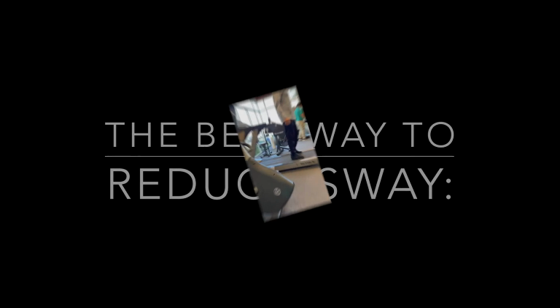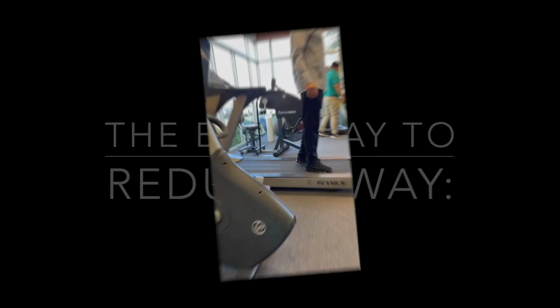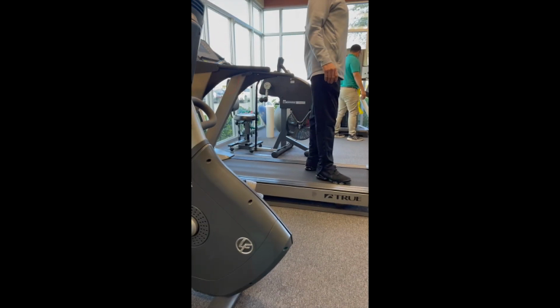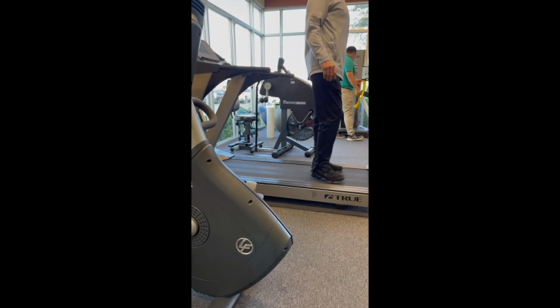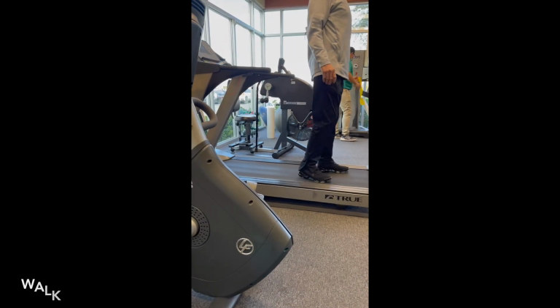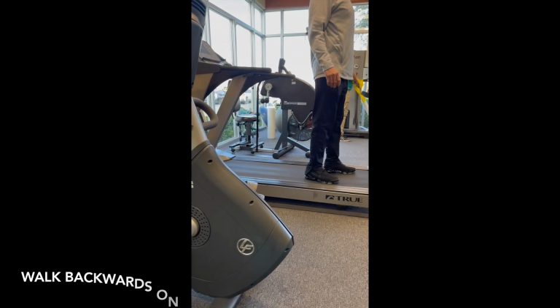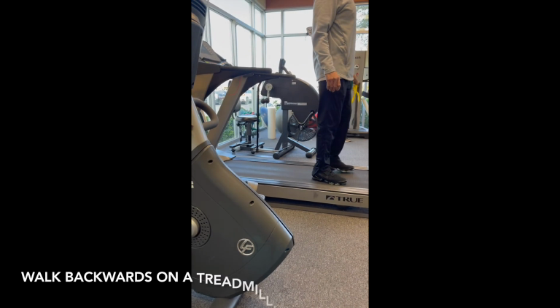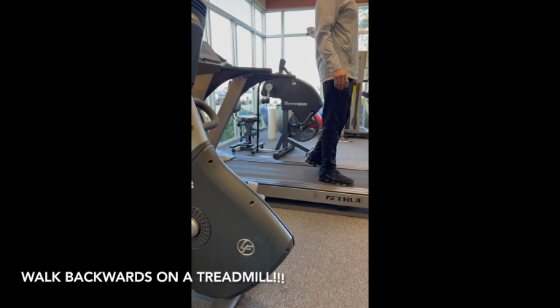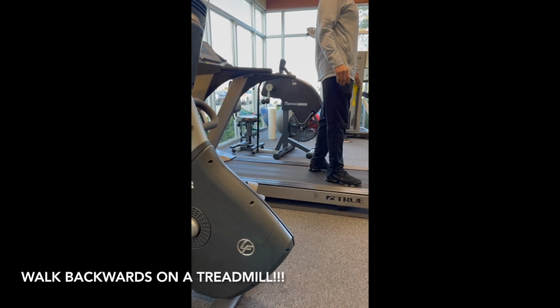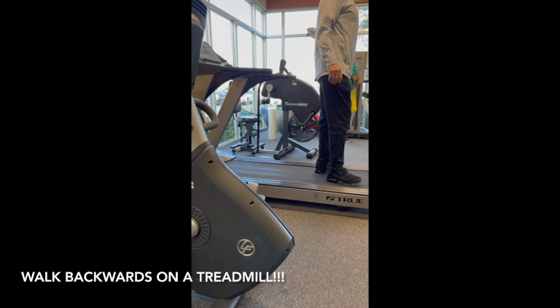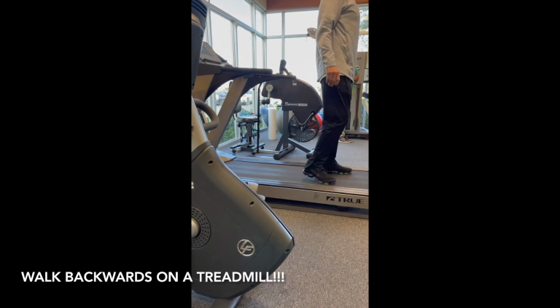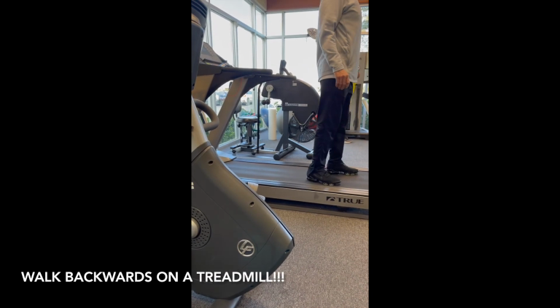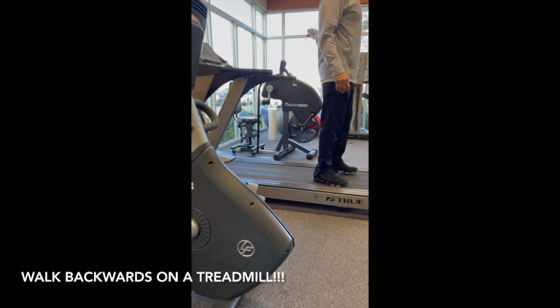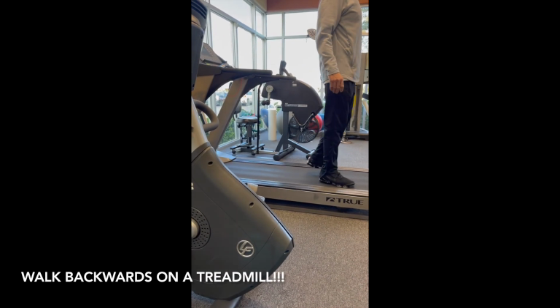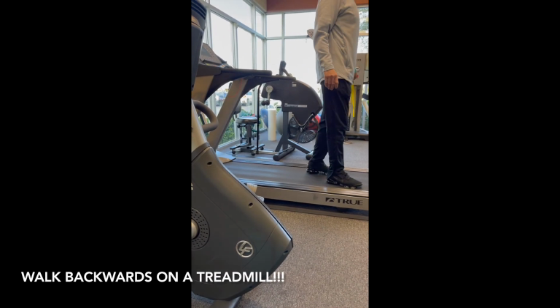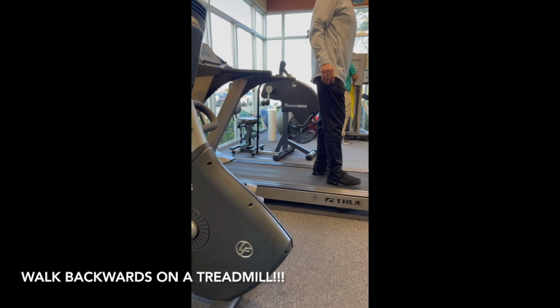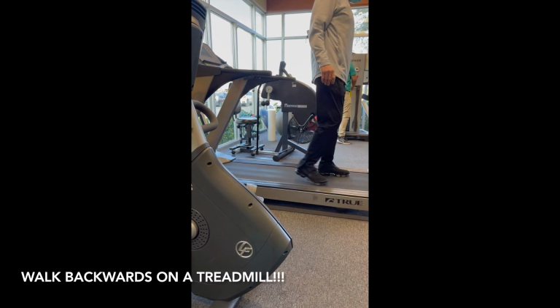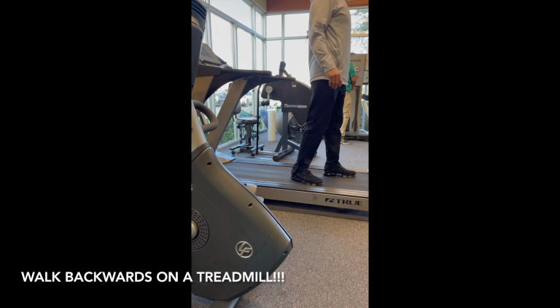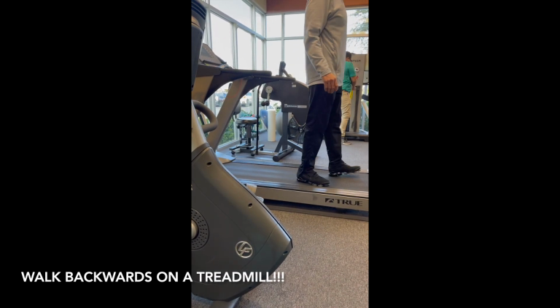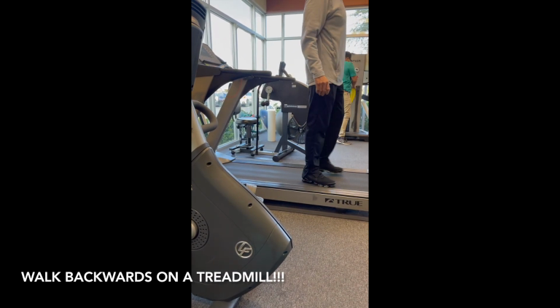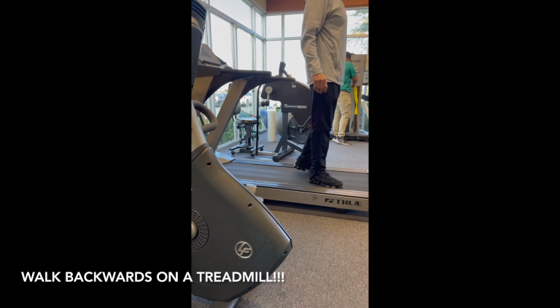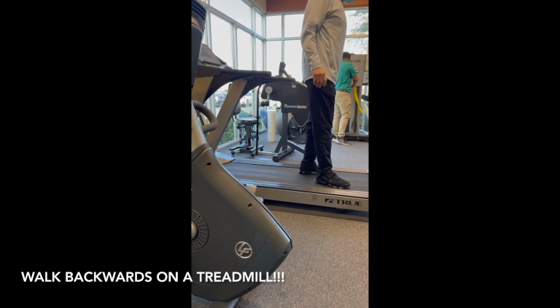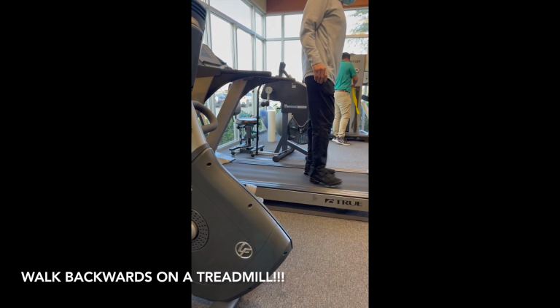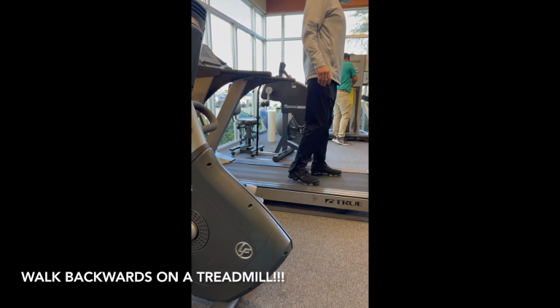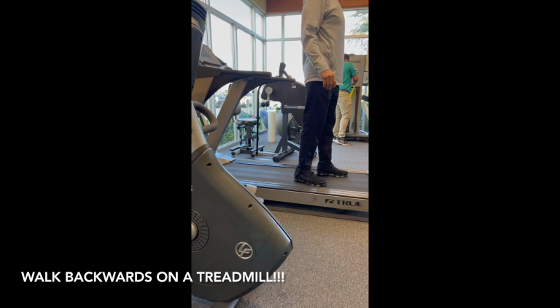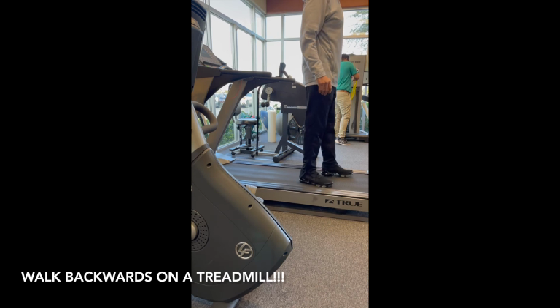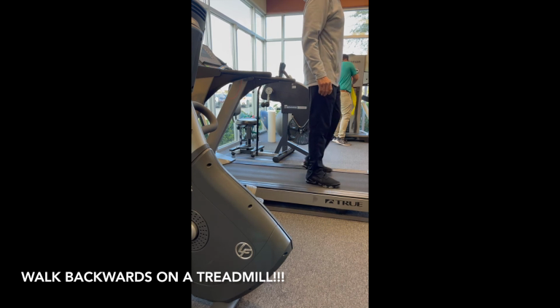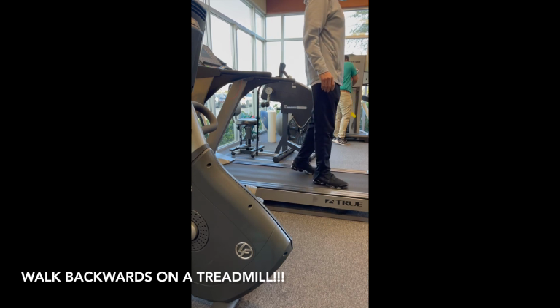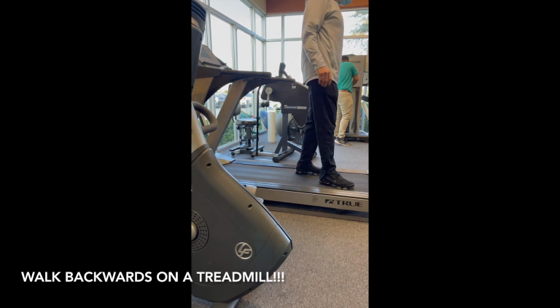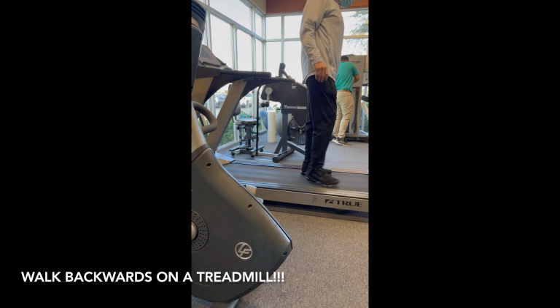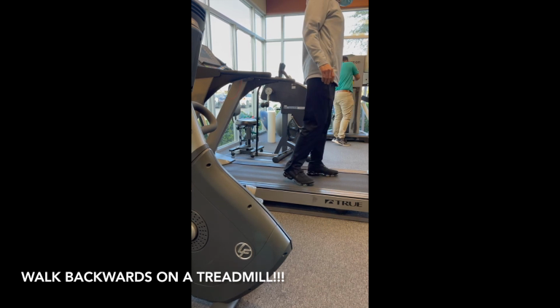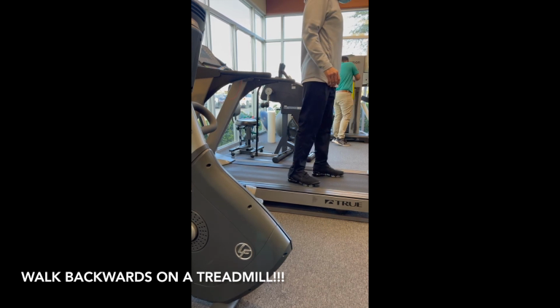The best exercise you can do to reduce the sway is to do backwards walking on a treadmill.